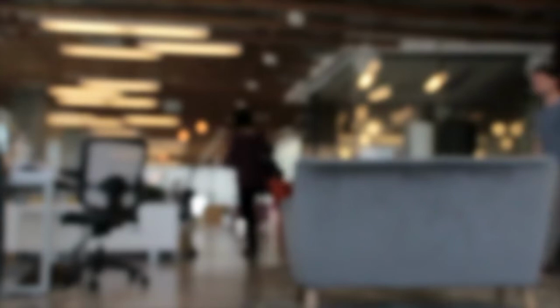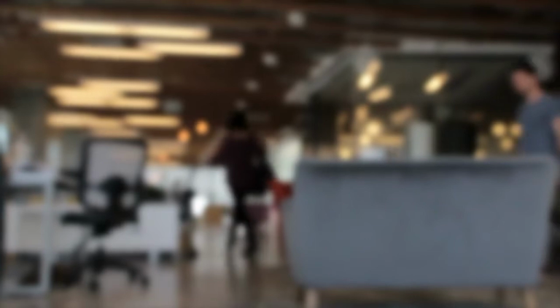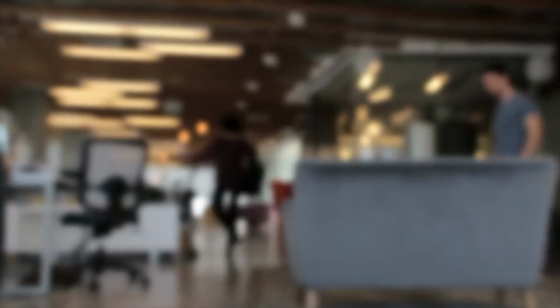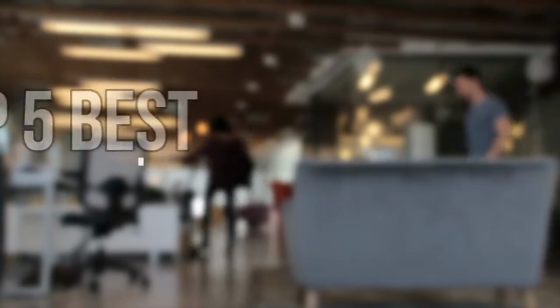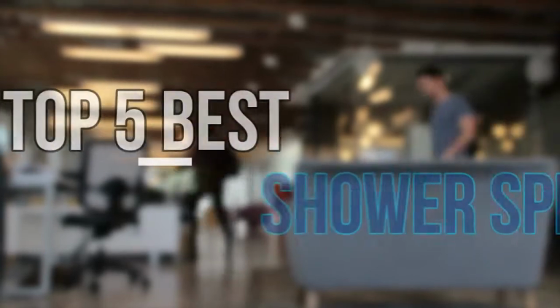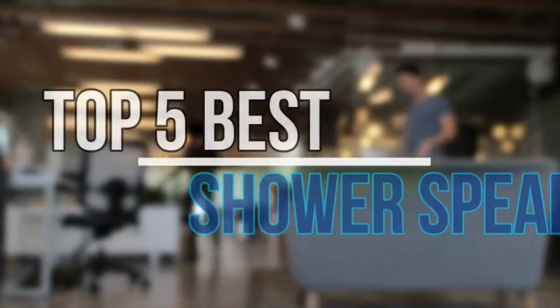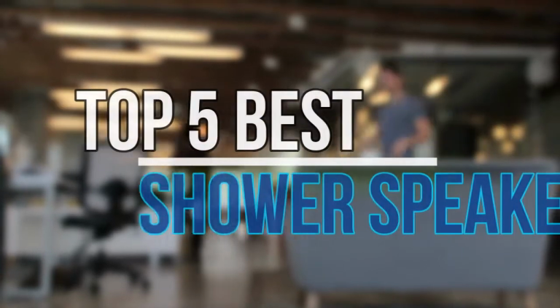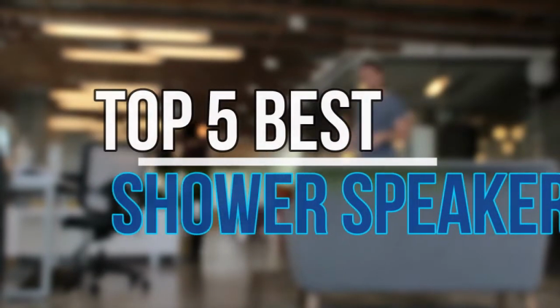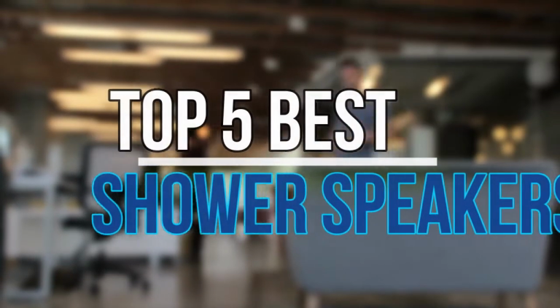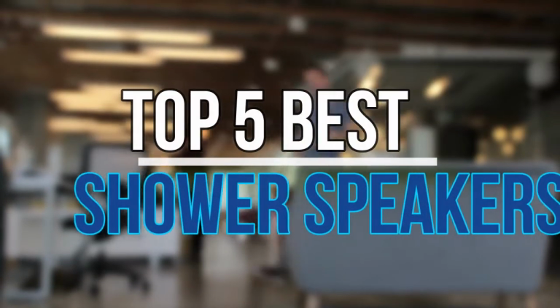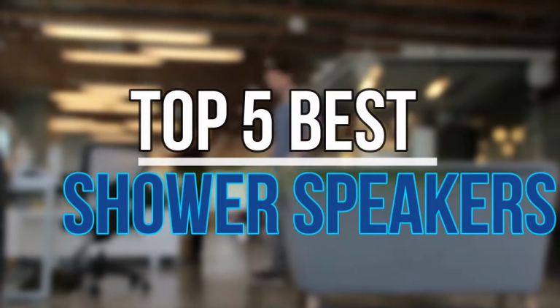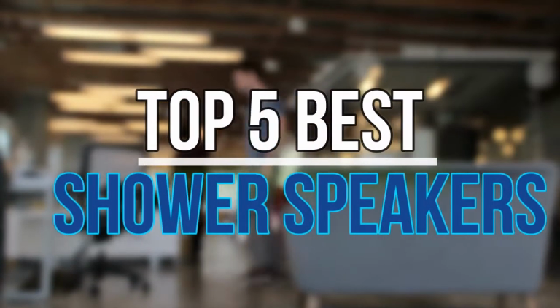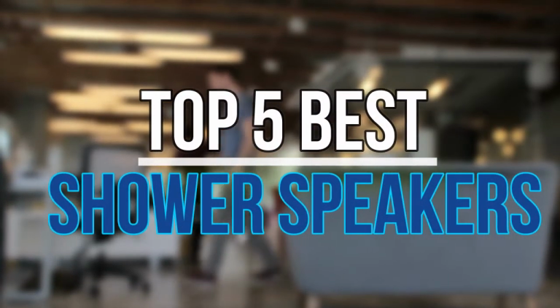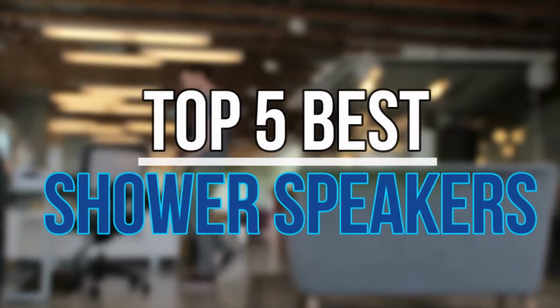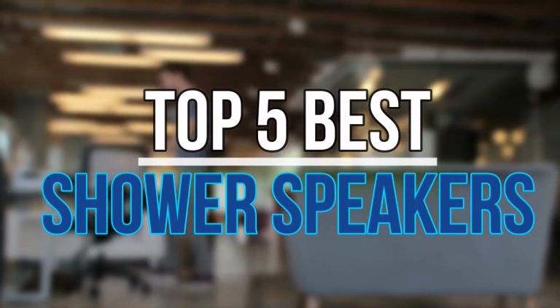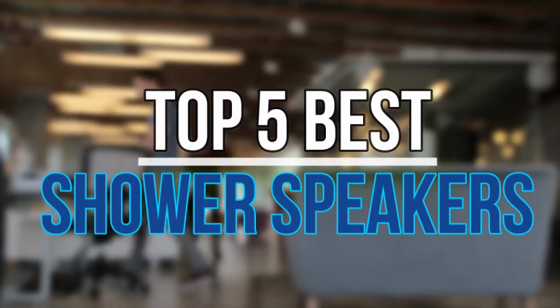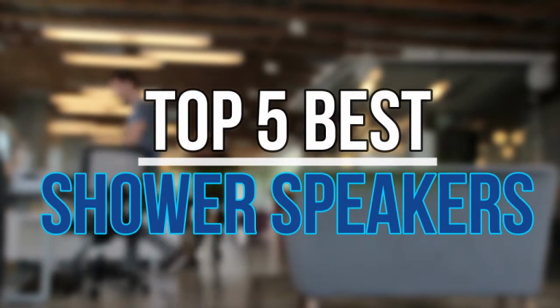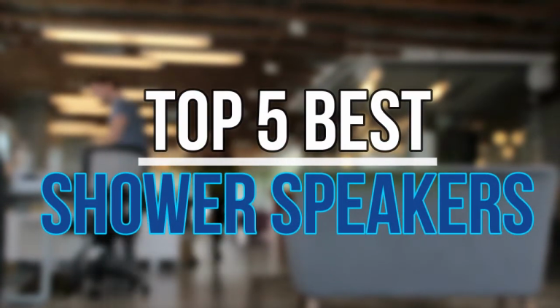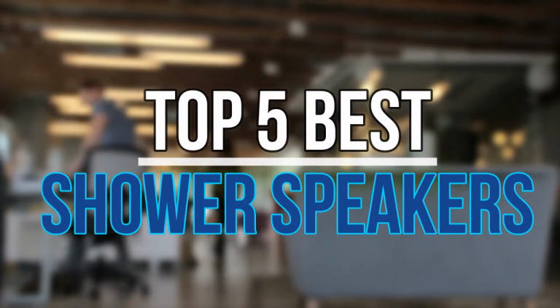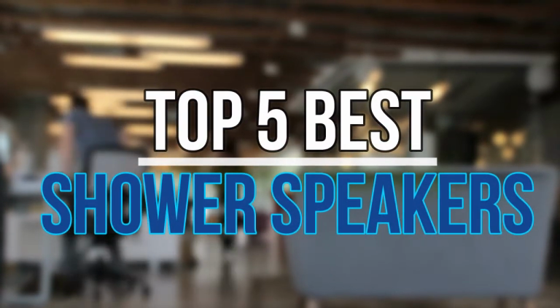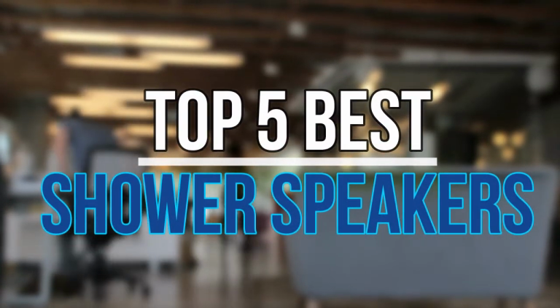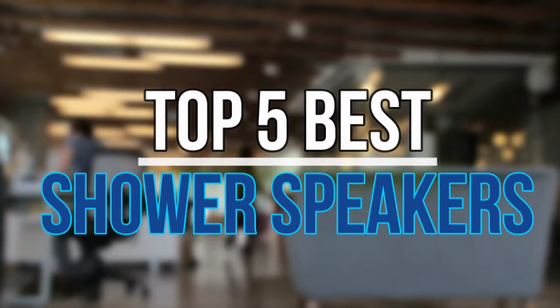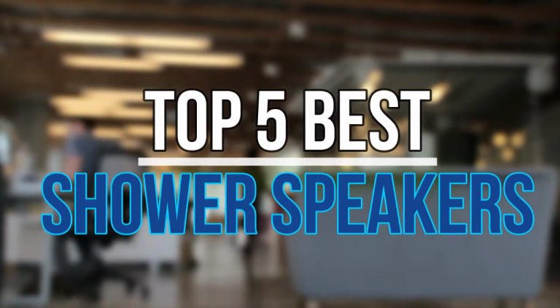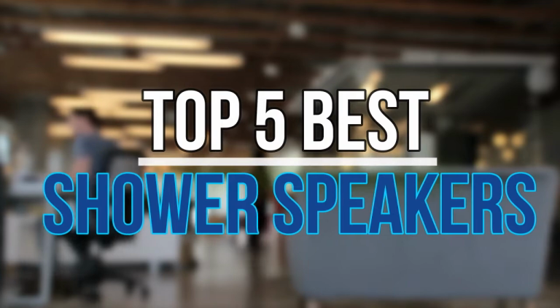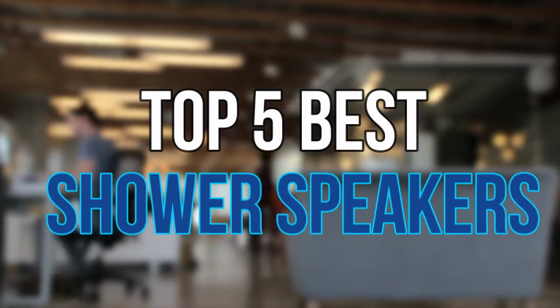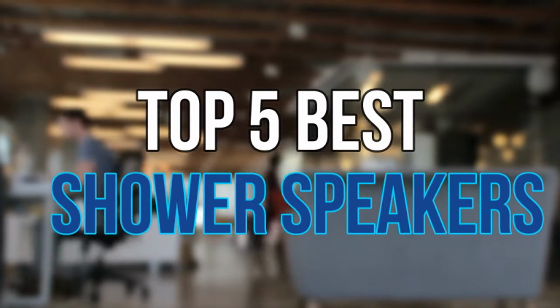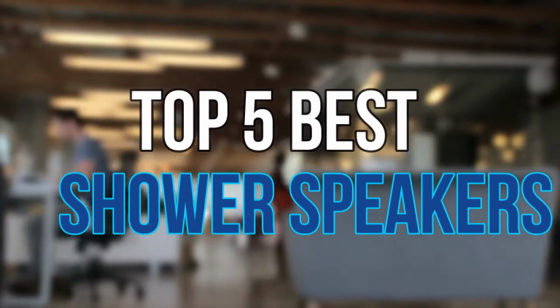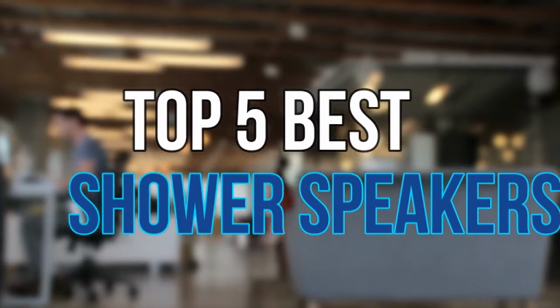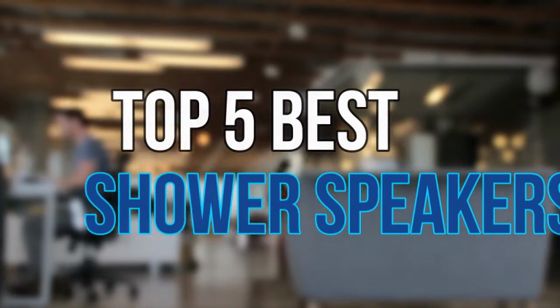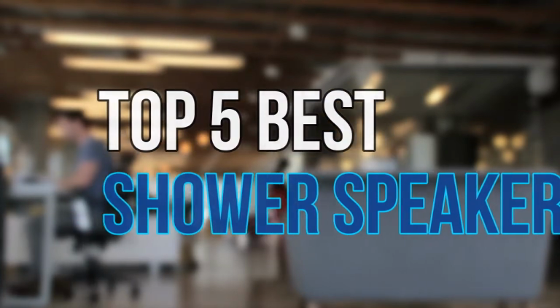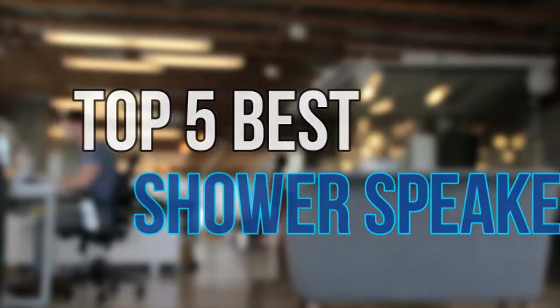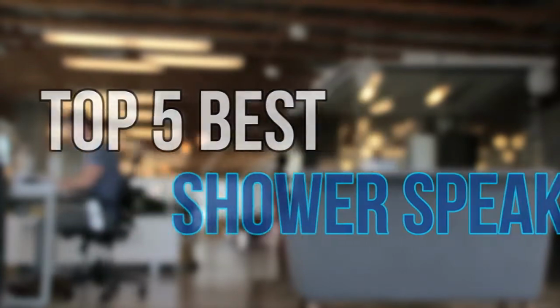Hello guys, today in this video we are going to help you find out the best shower speakers on the market. Let's get started with the list.